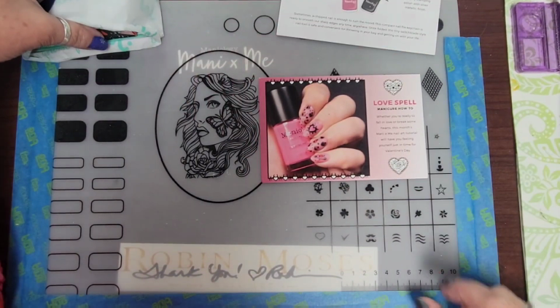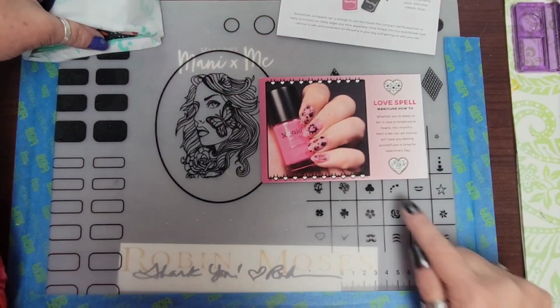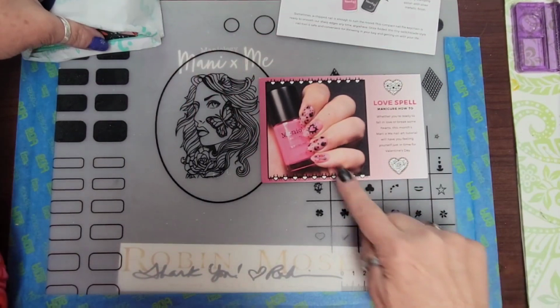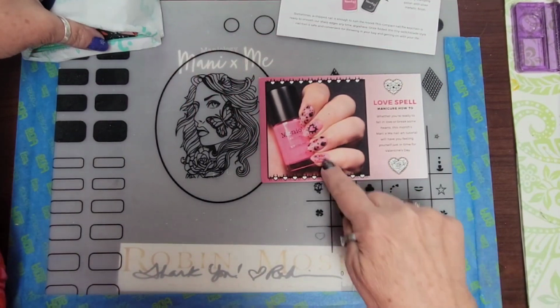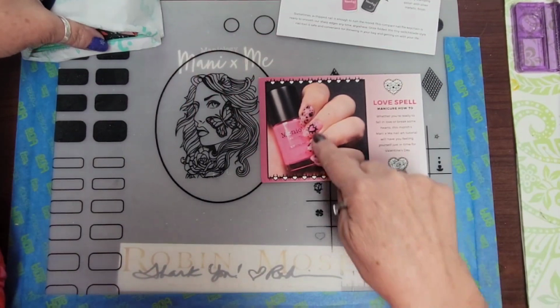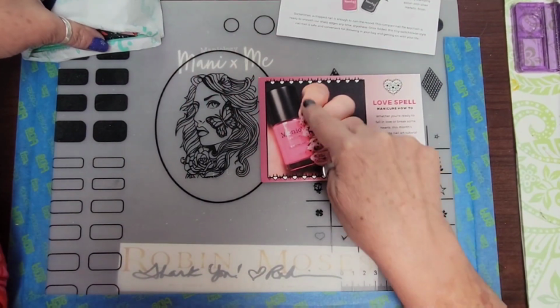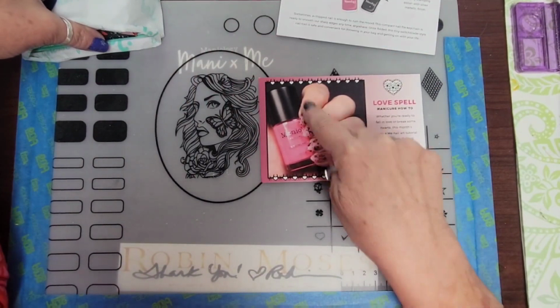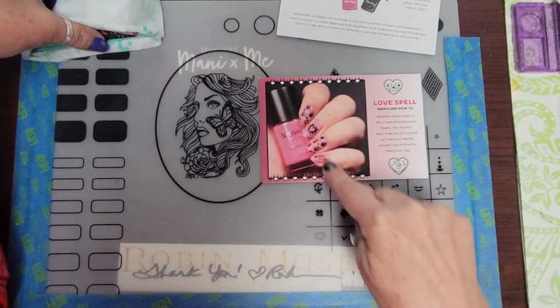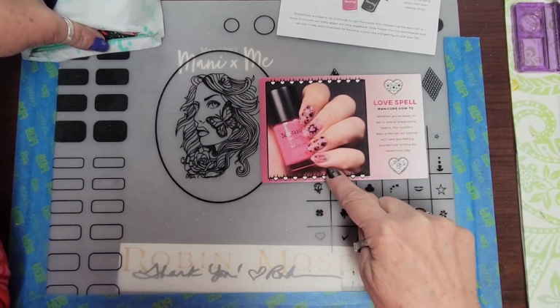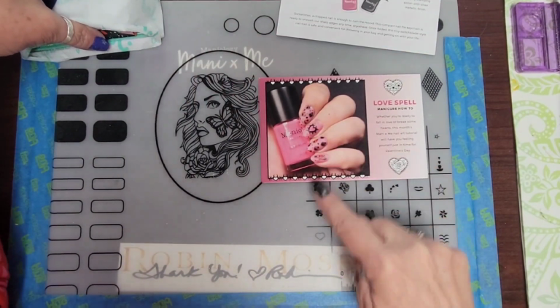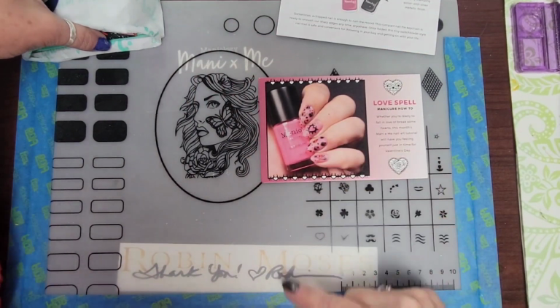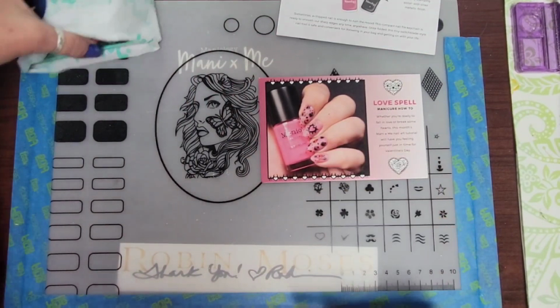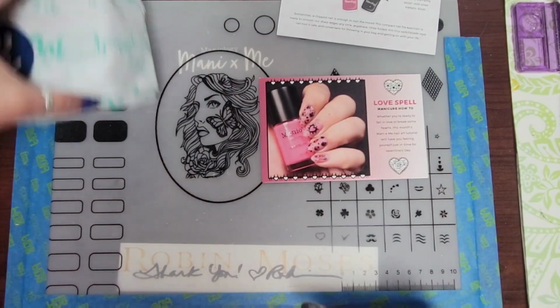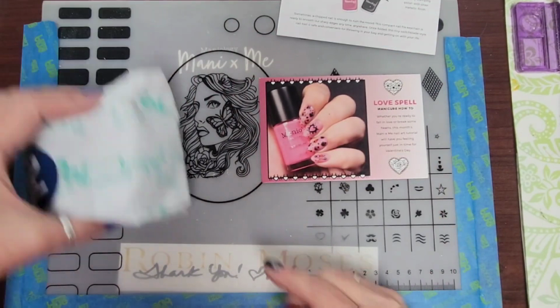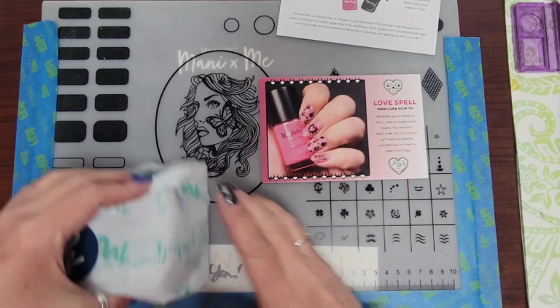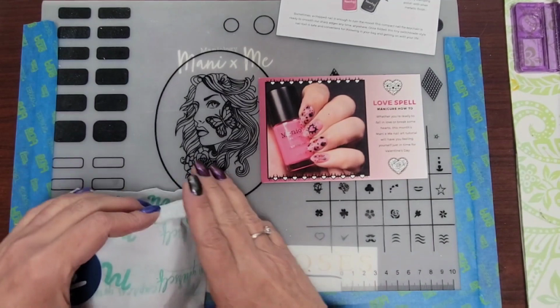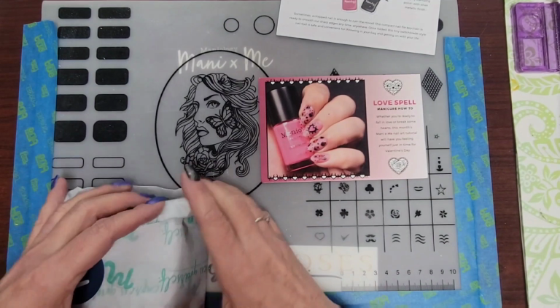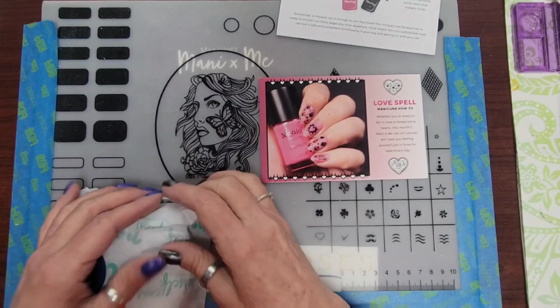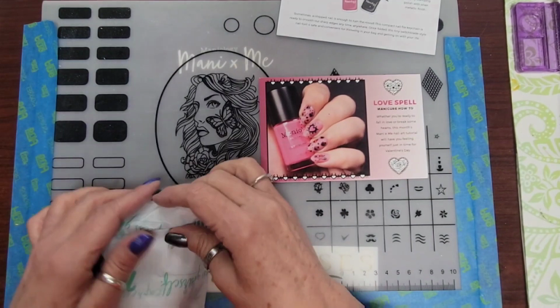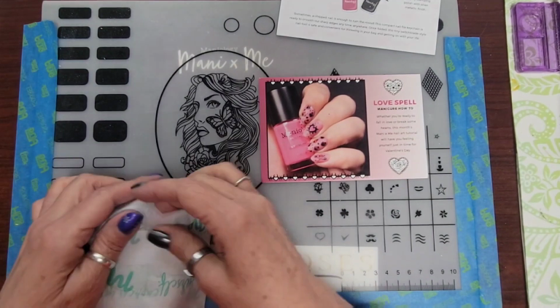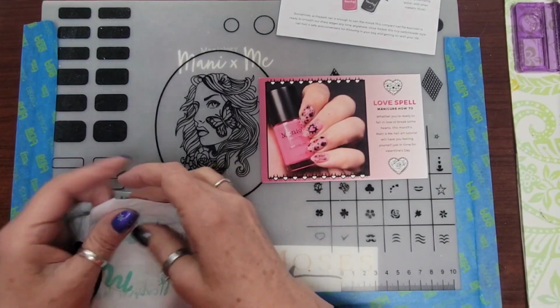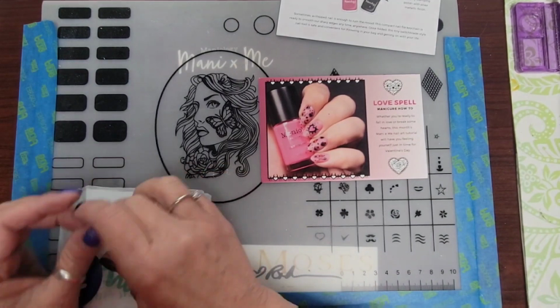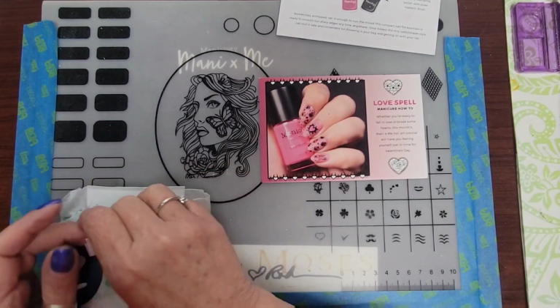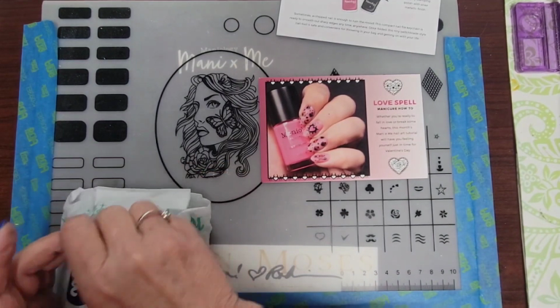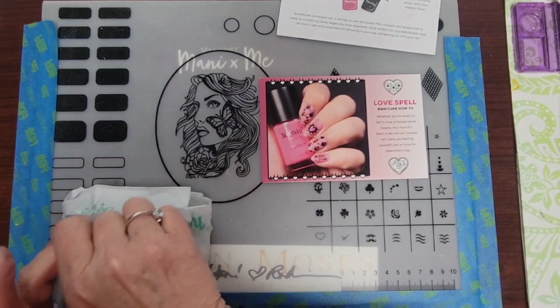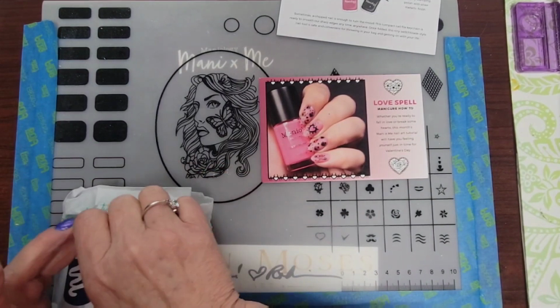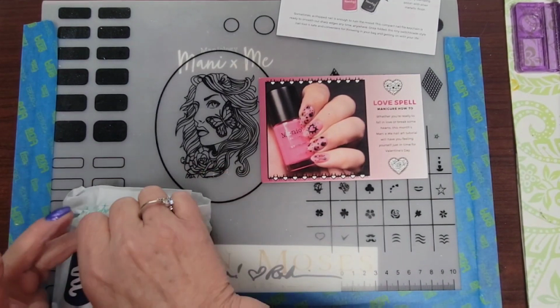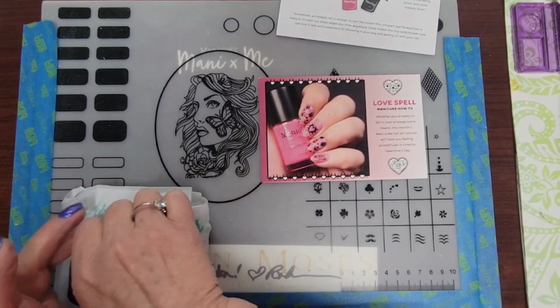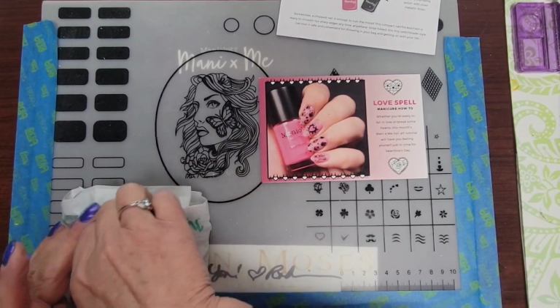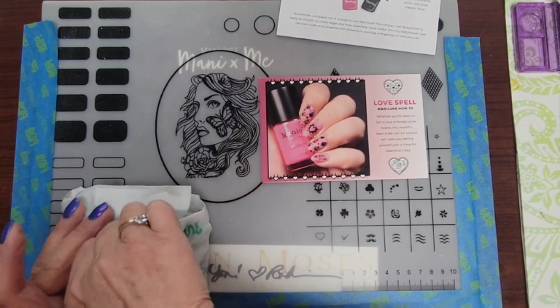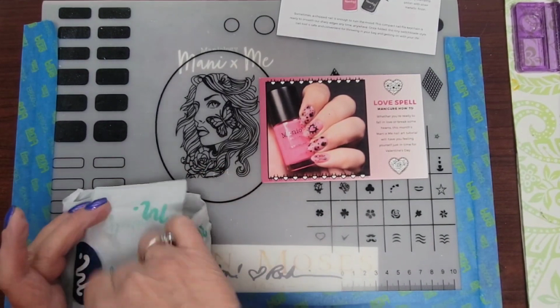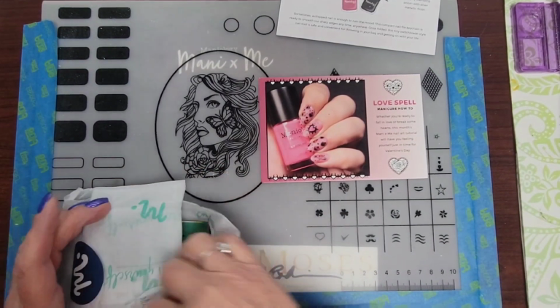This is the inspiration for this month: Love Spell.